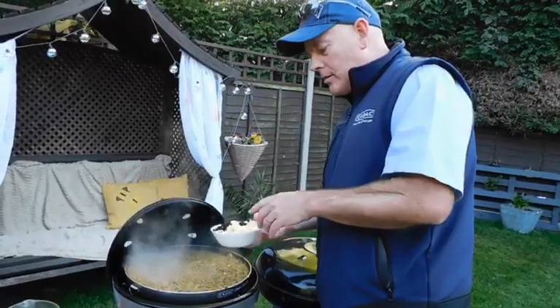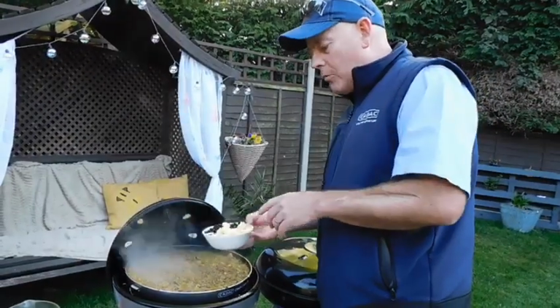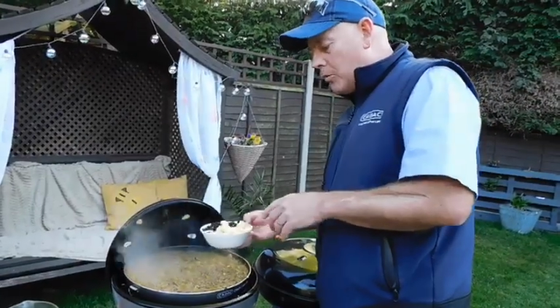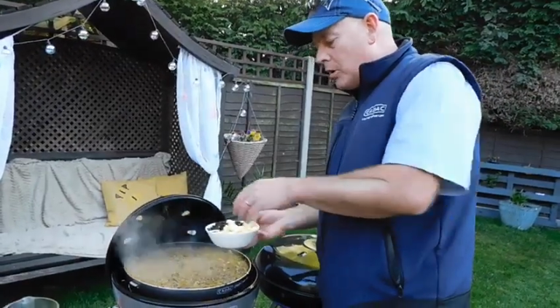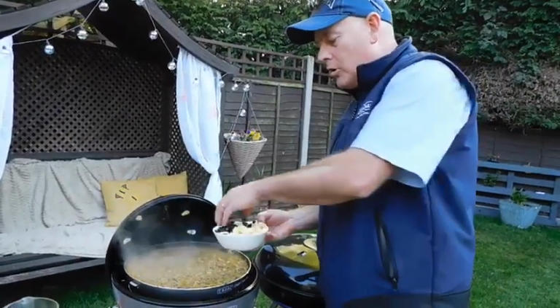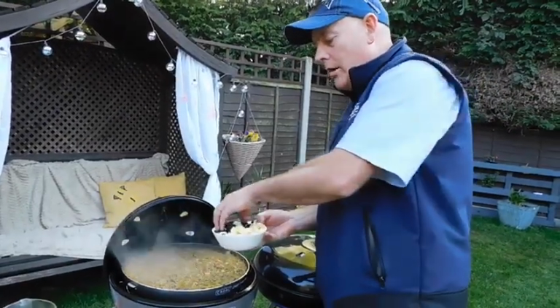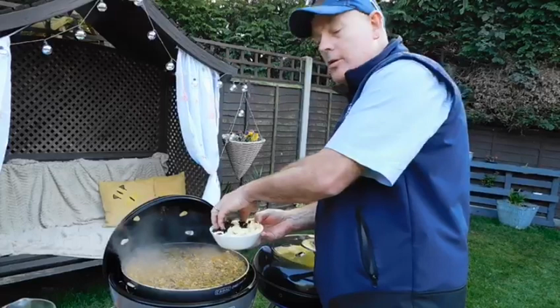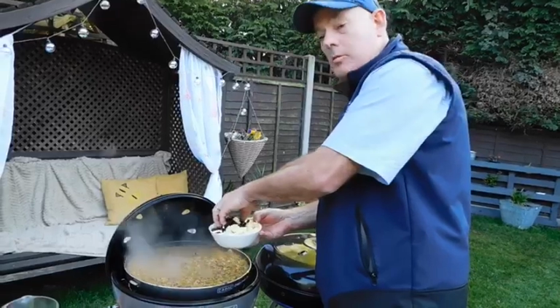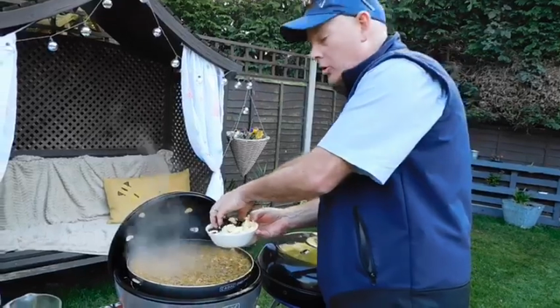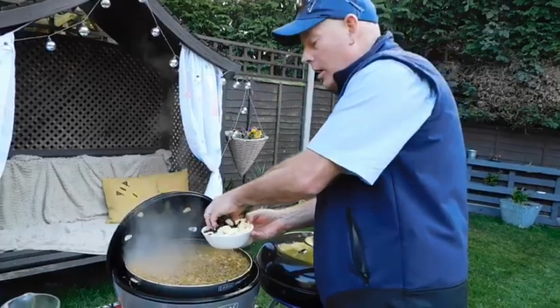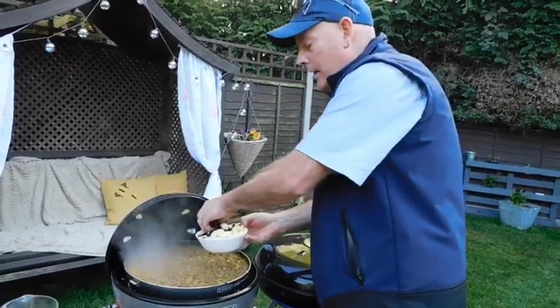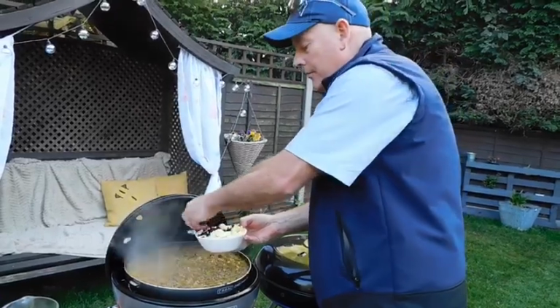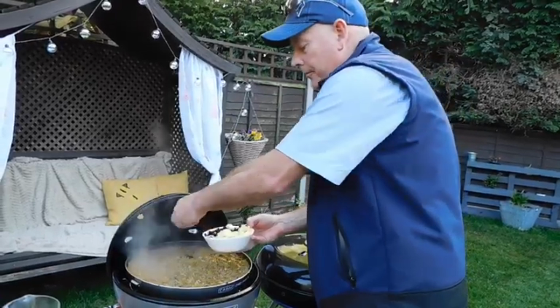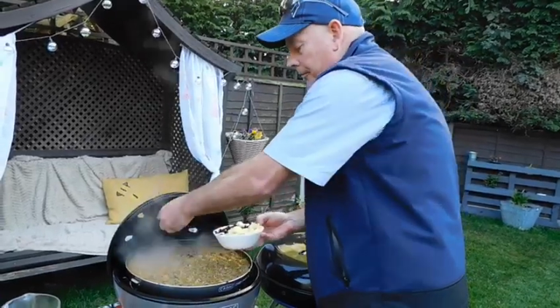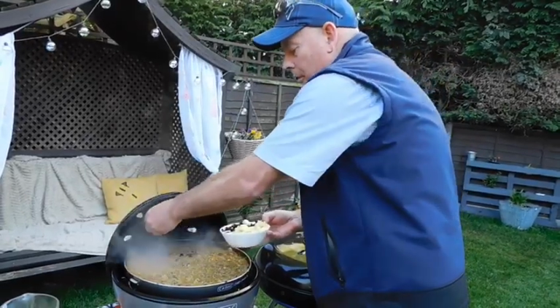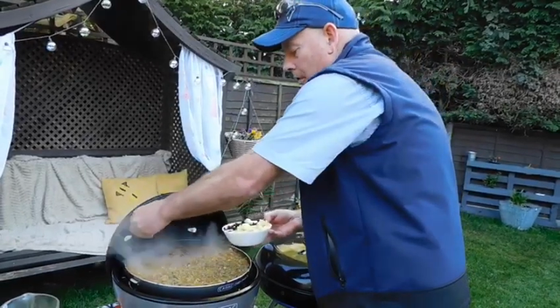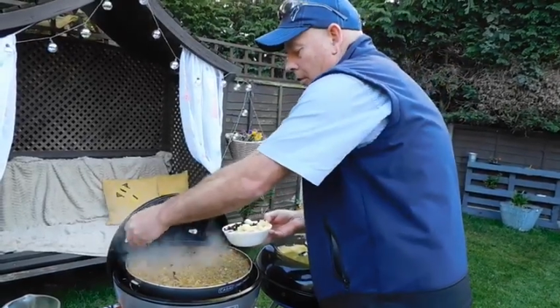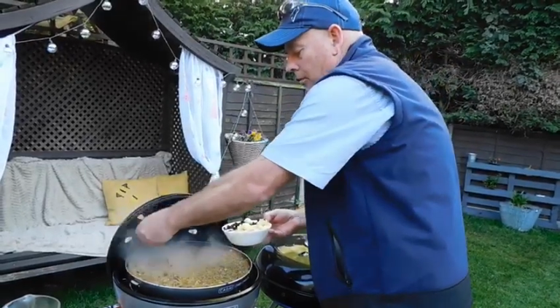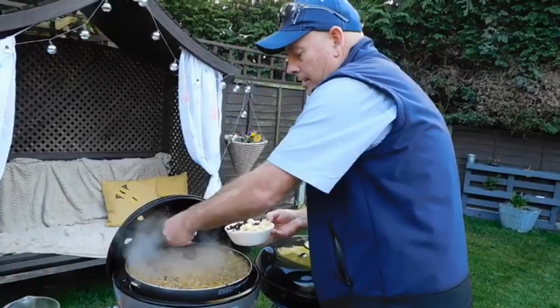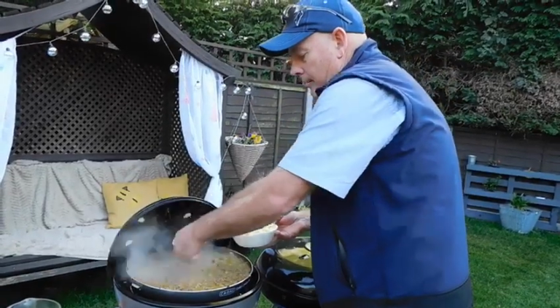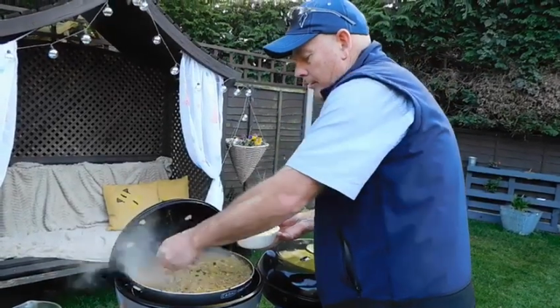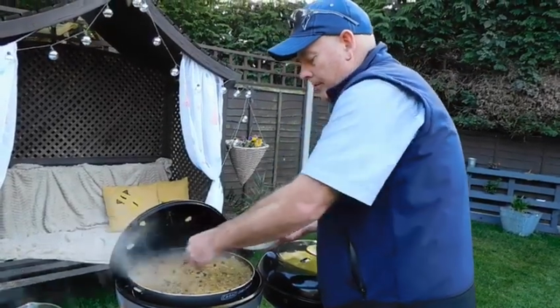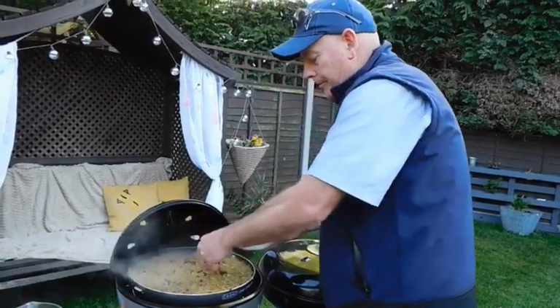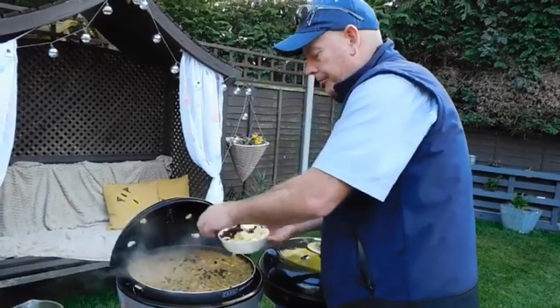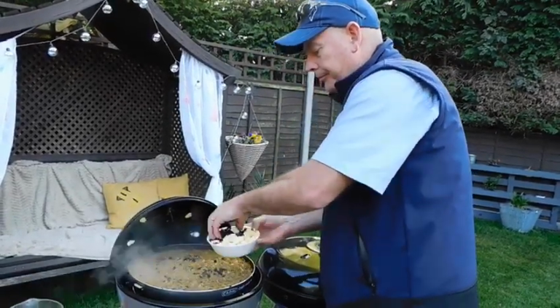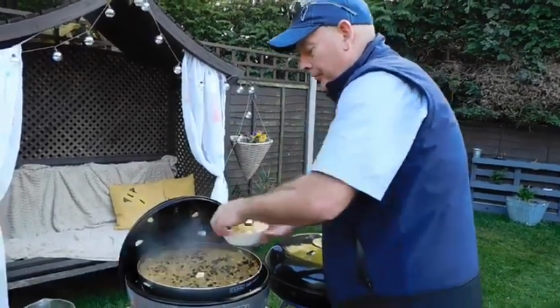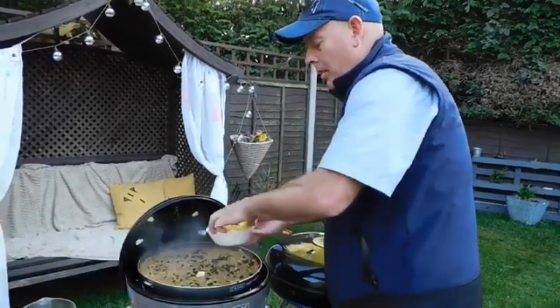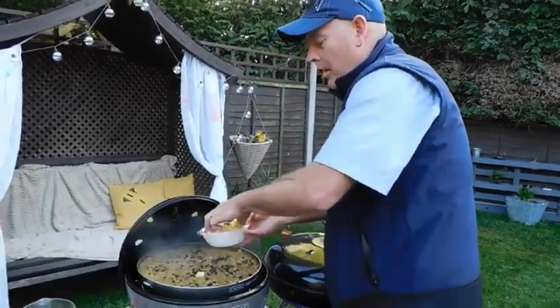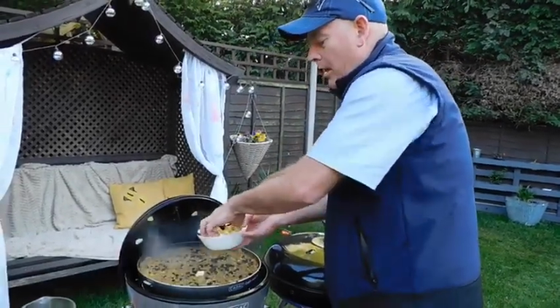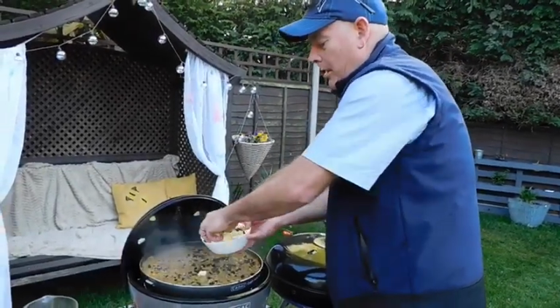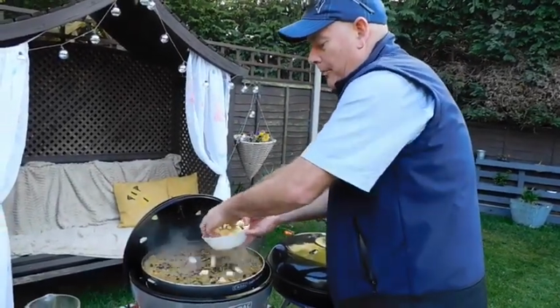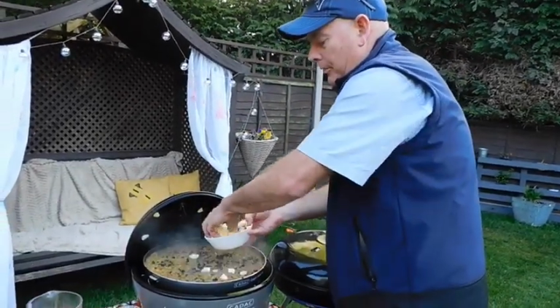Now we're going to add in the raisins and the apple.